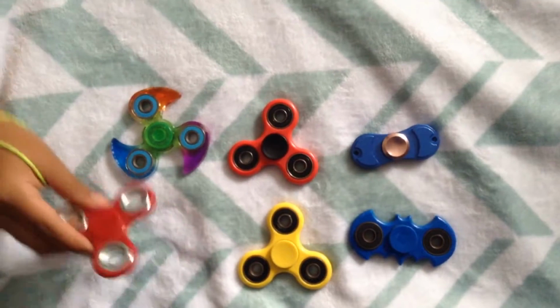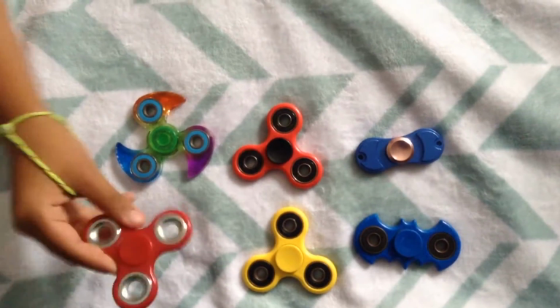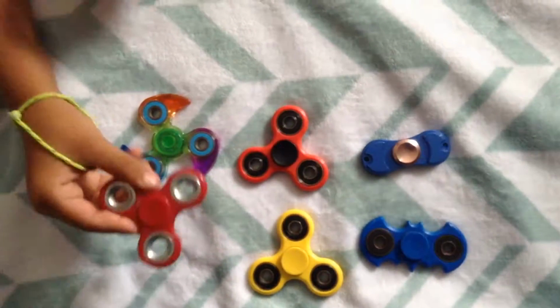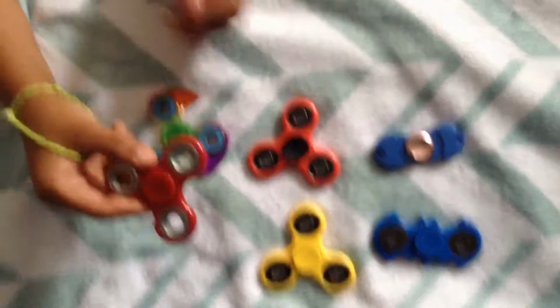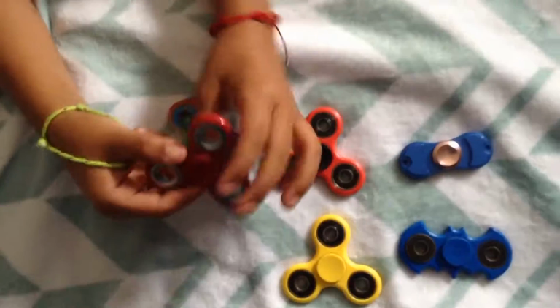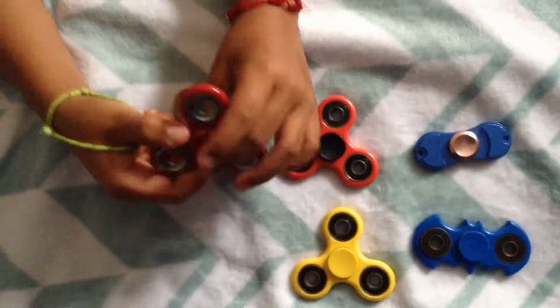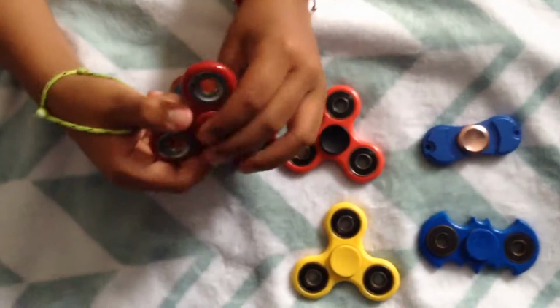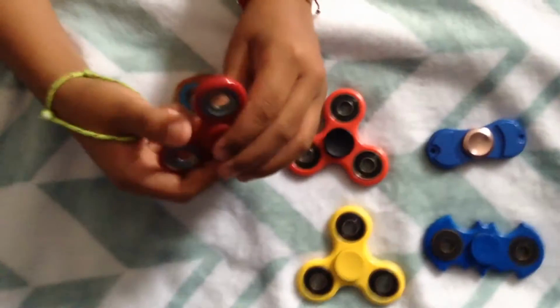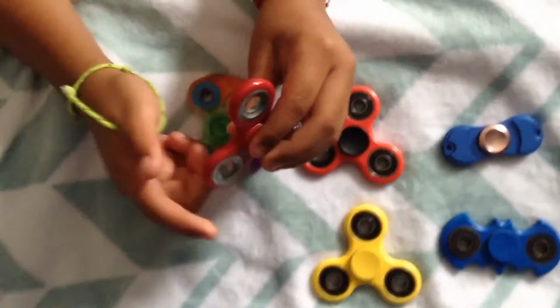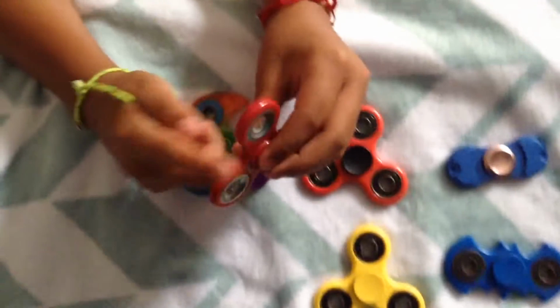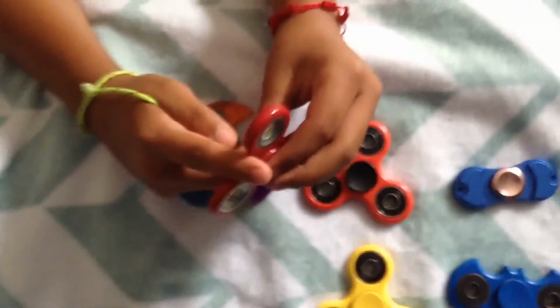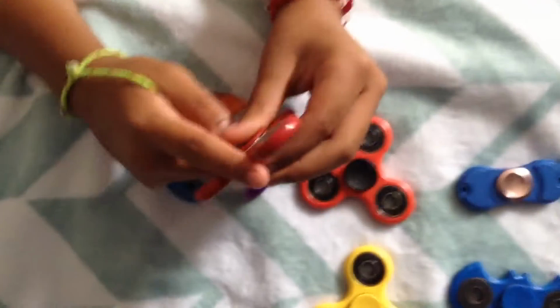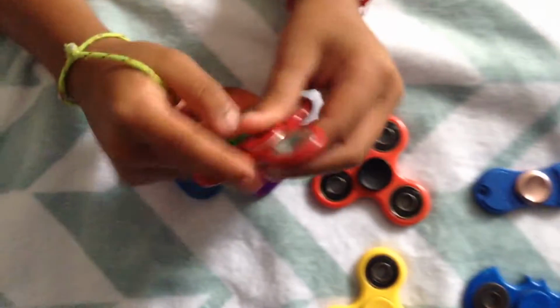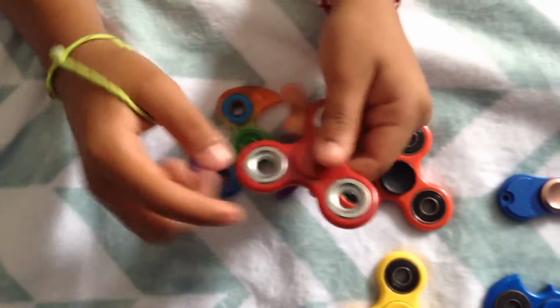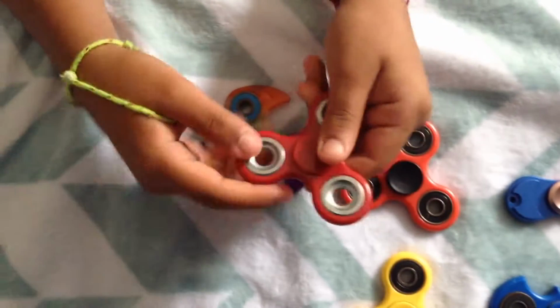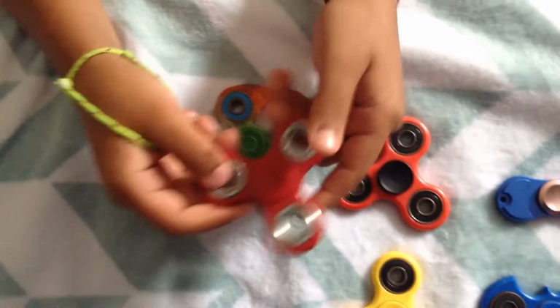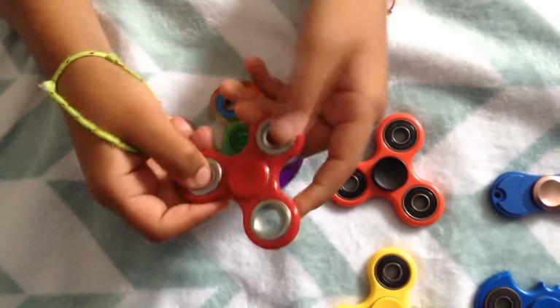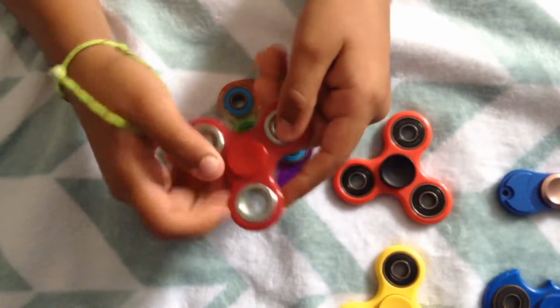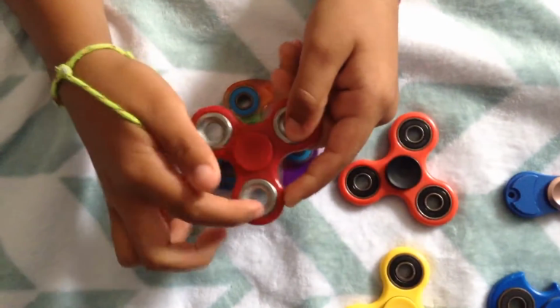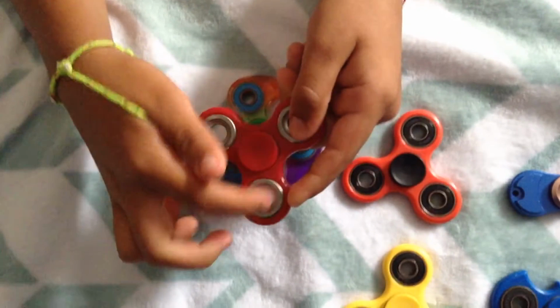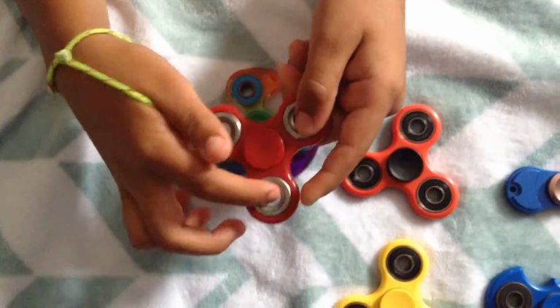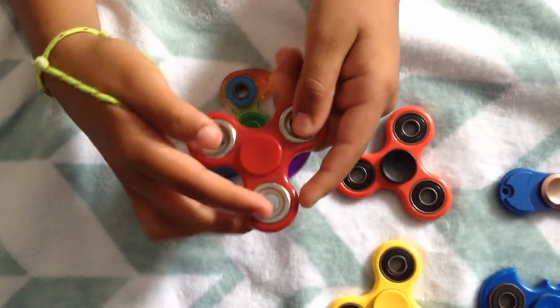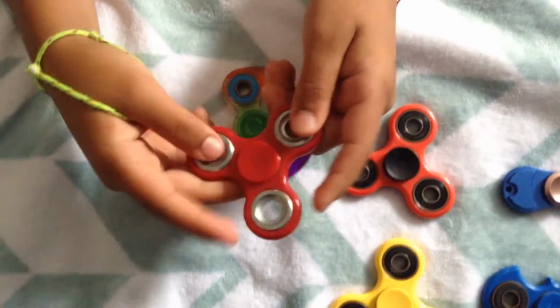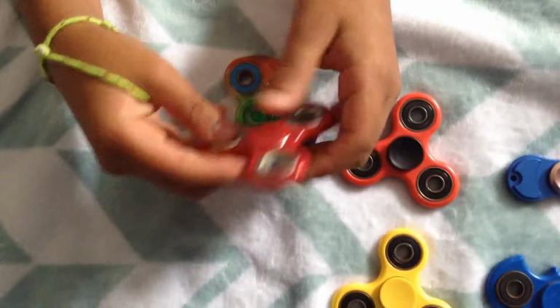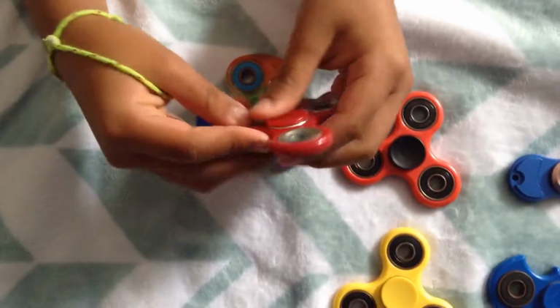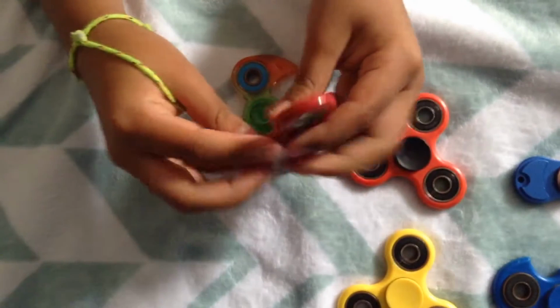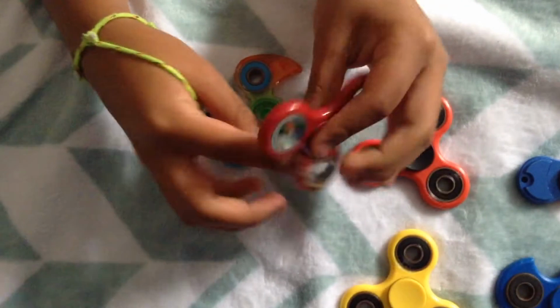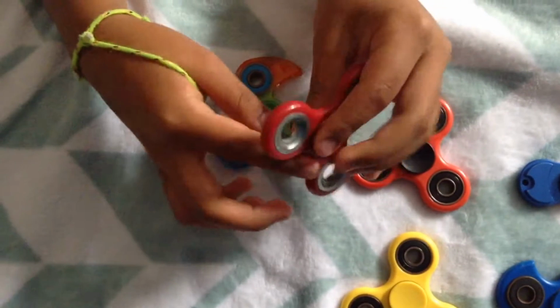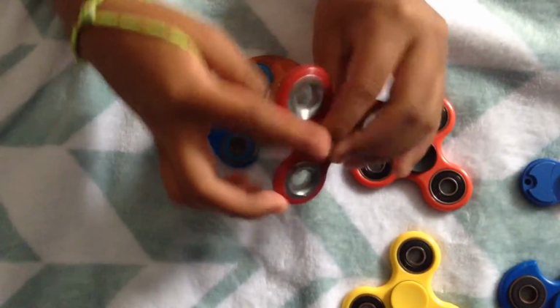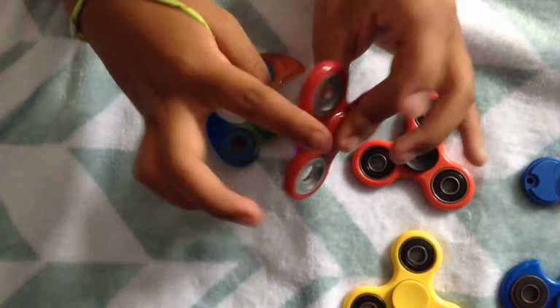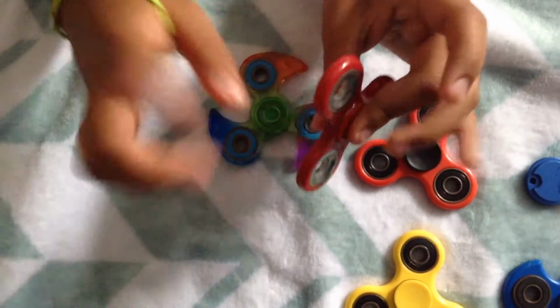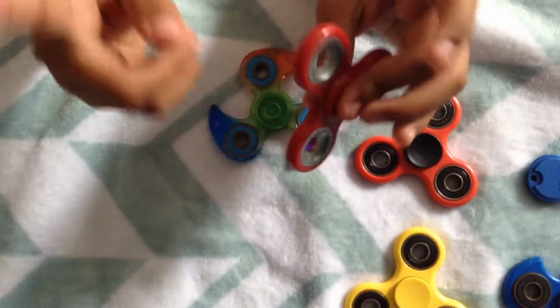This fidget spinner is red plastic and the barriers are white metal.